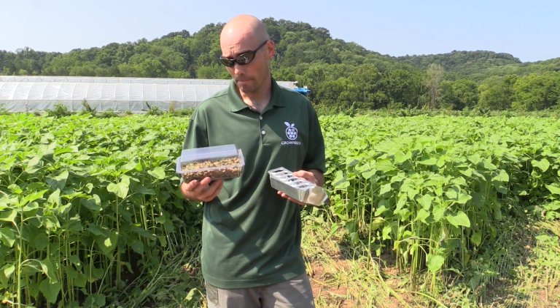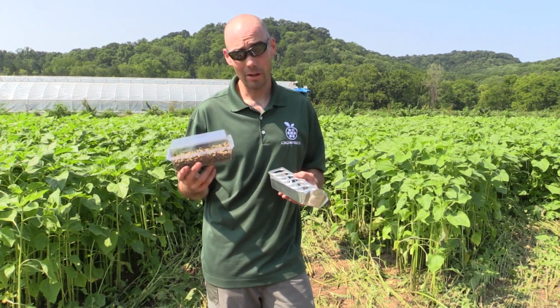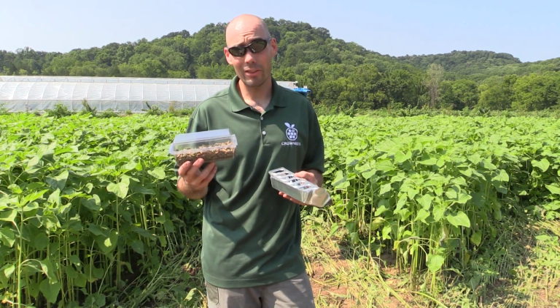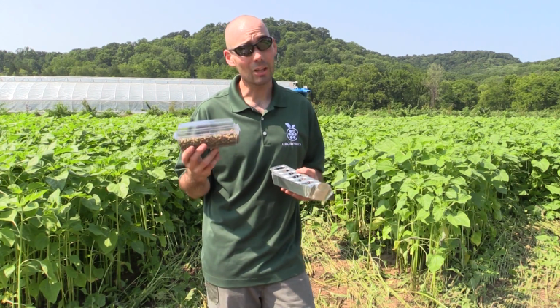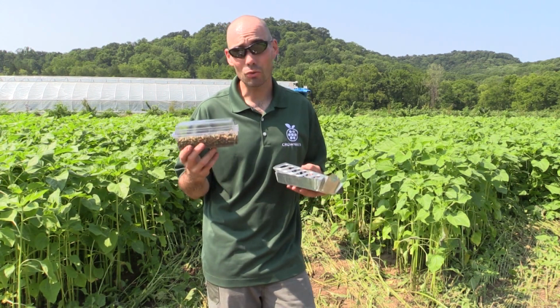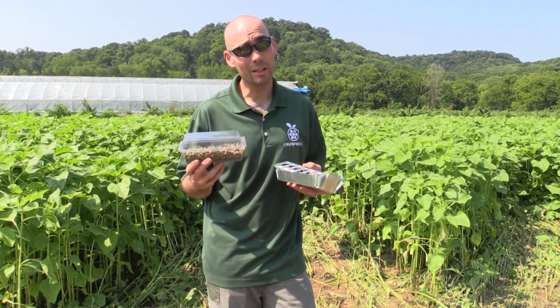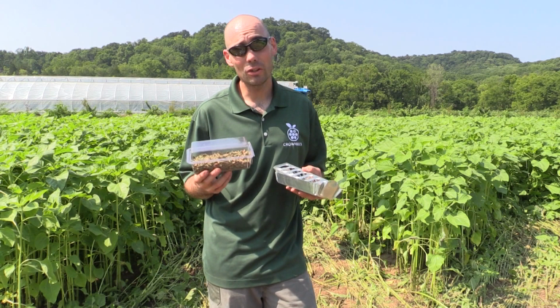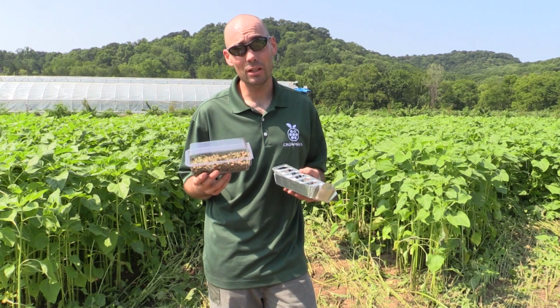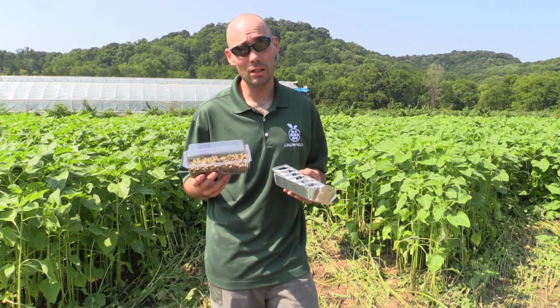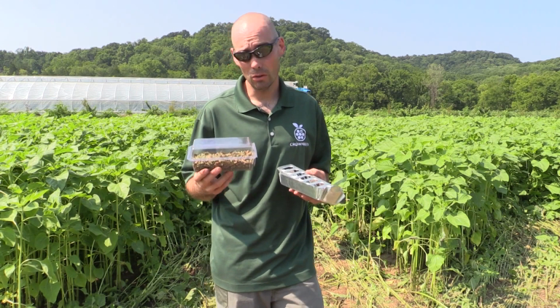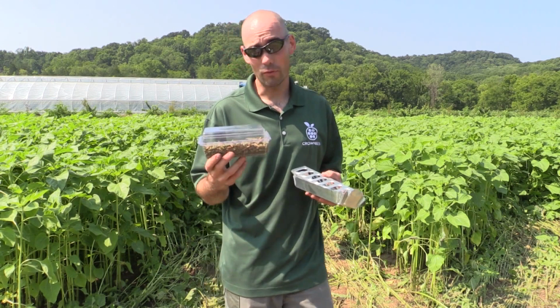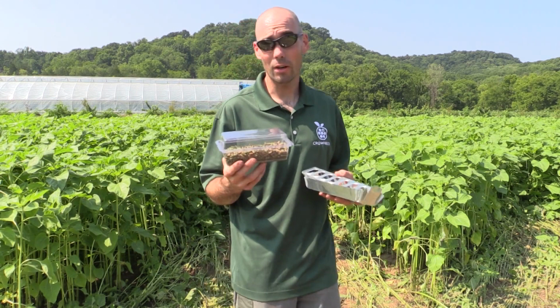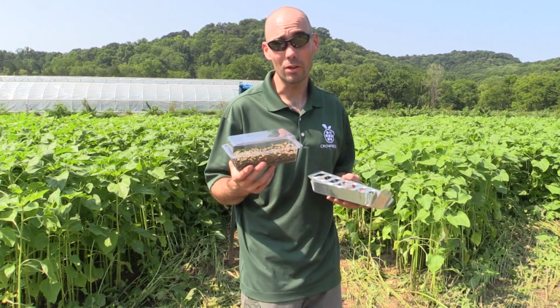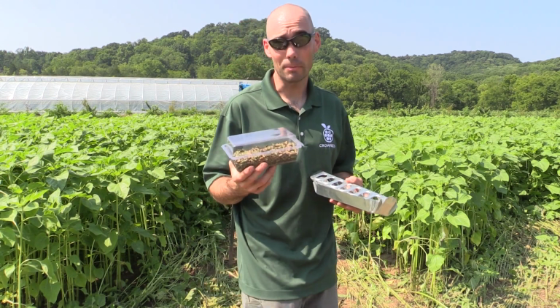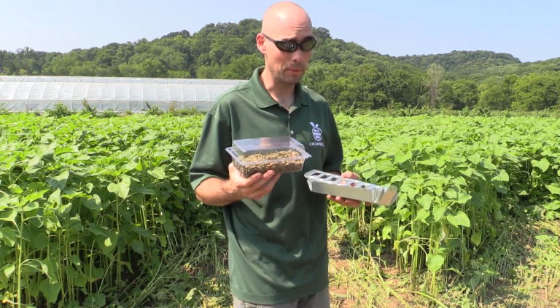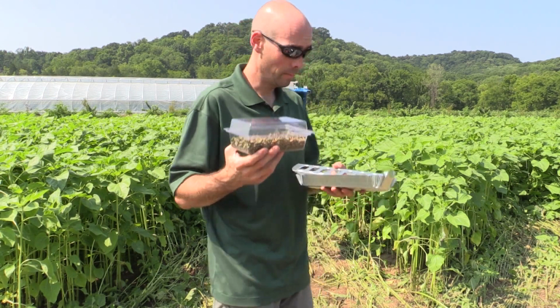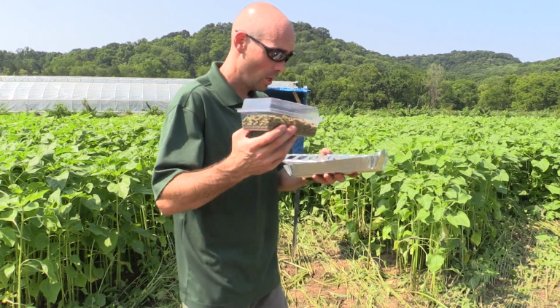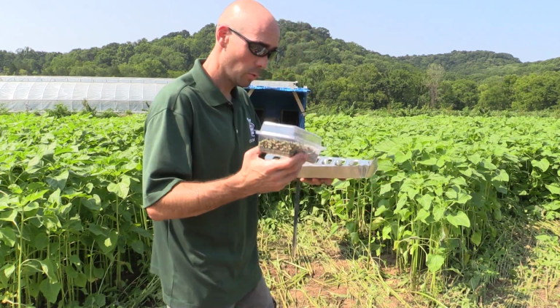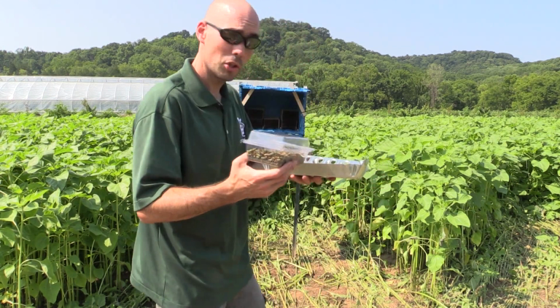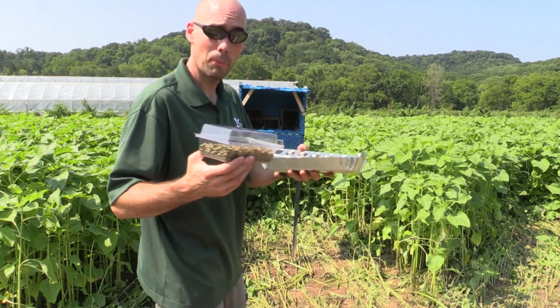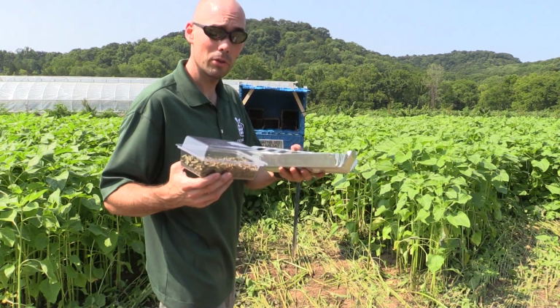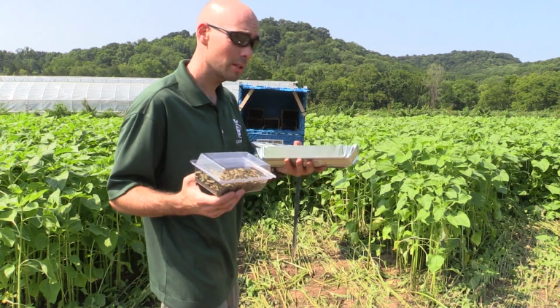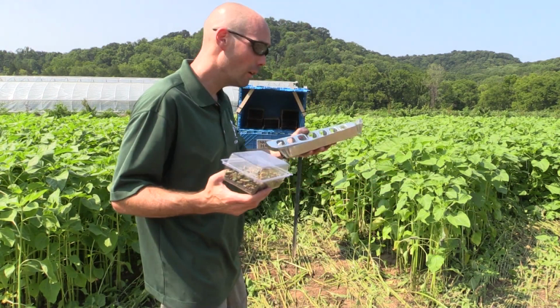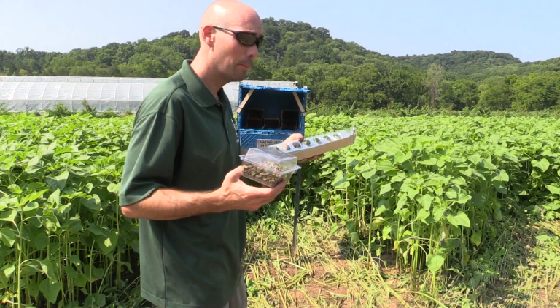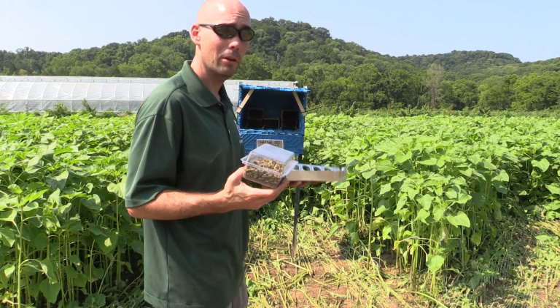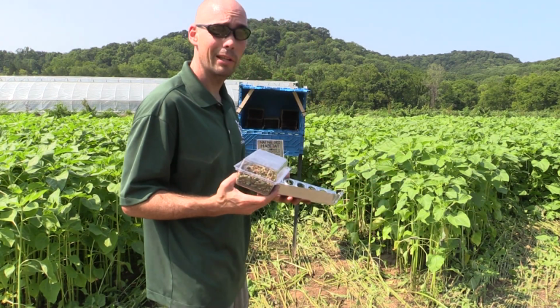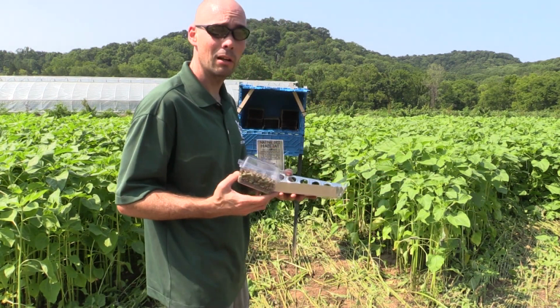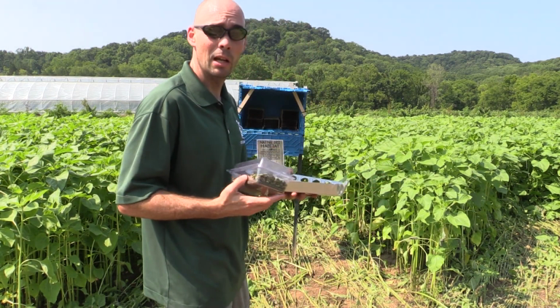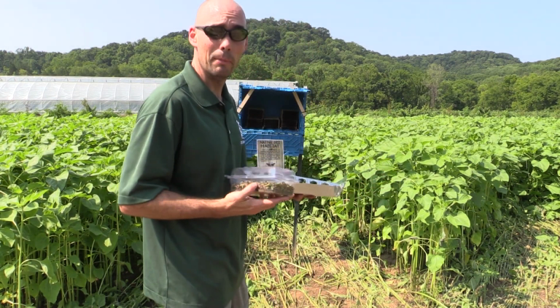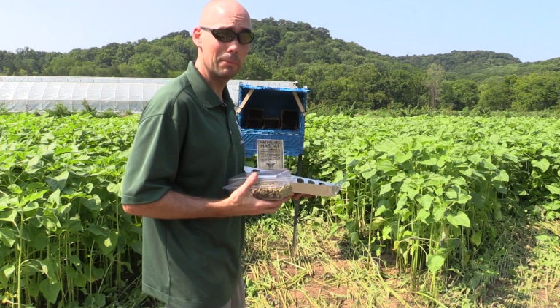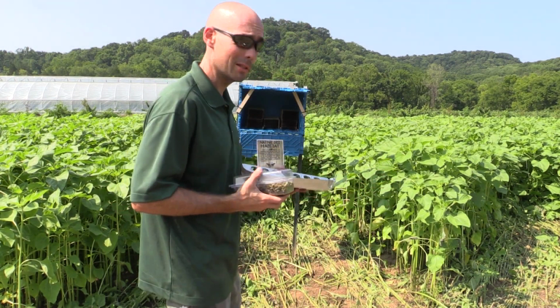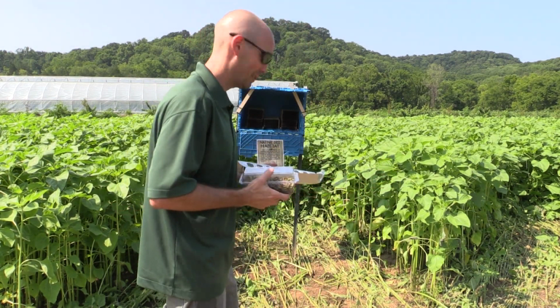But other than that, there's really nothing you need to do. They're very, very simple. So we're just going to pour these in here, put it in there, and be in business.